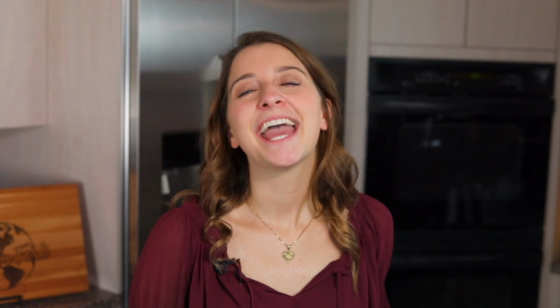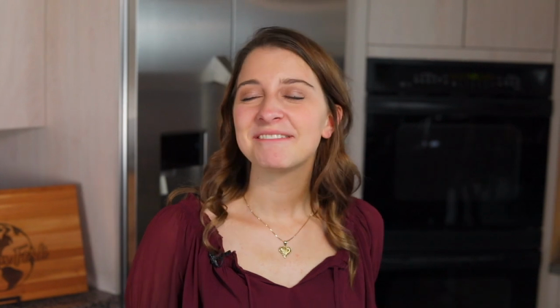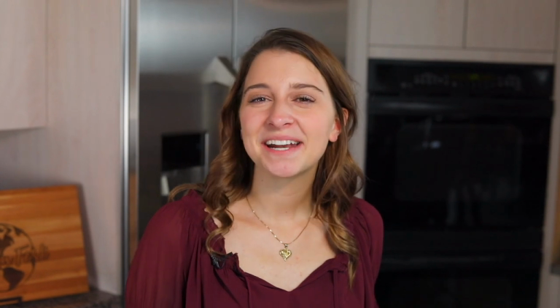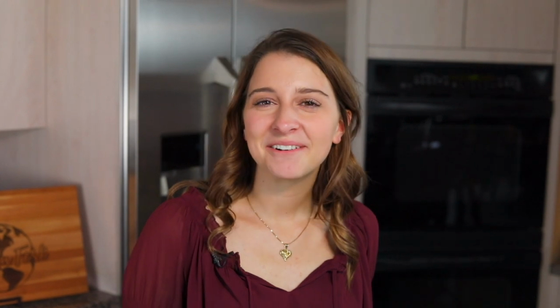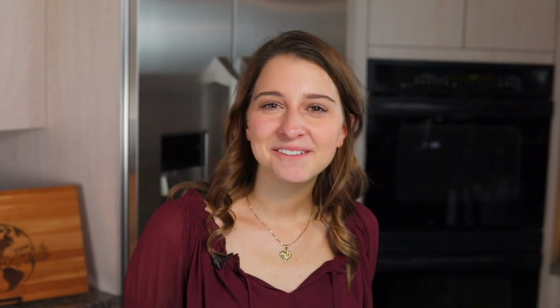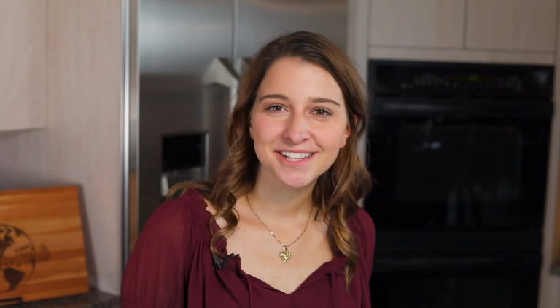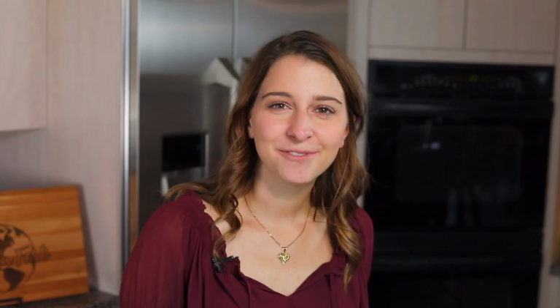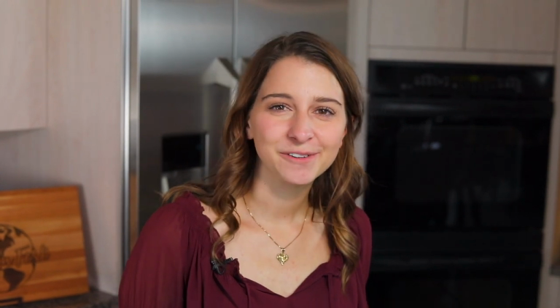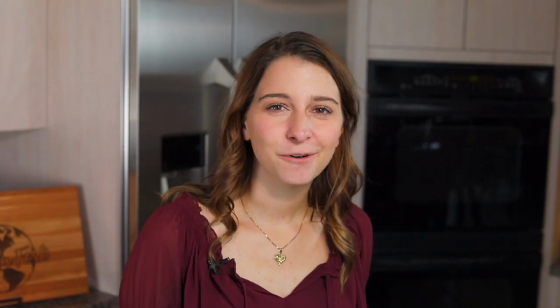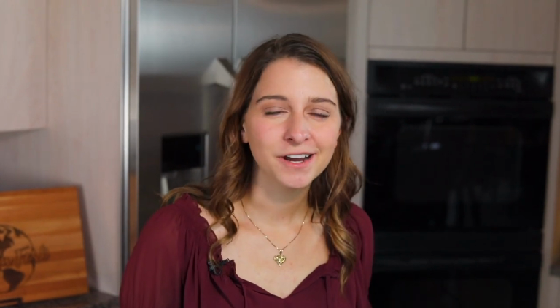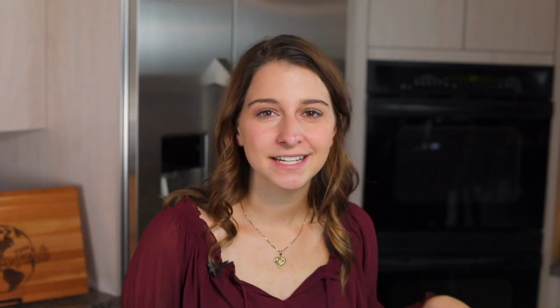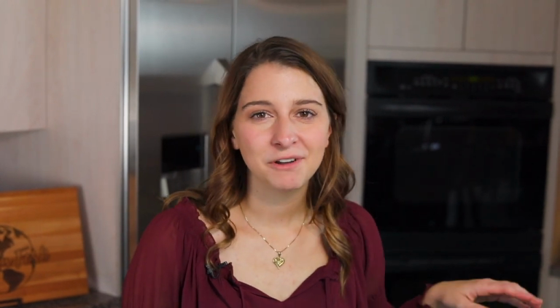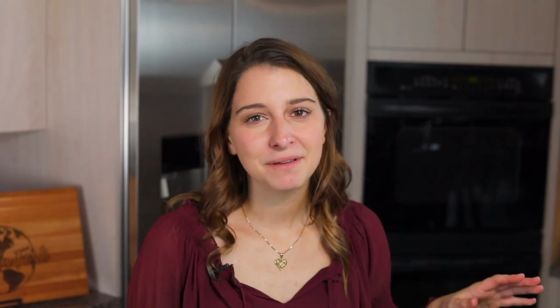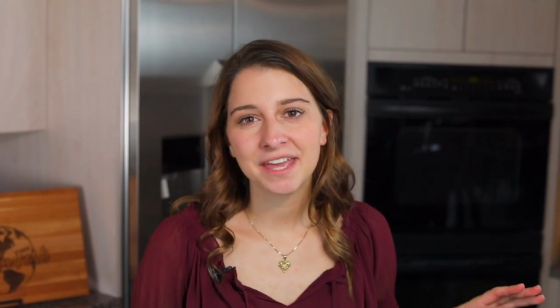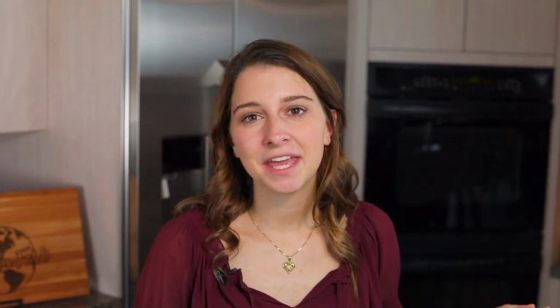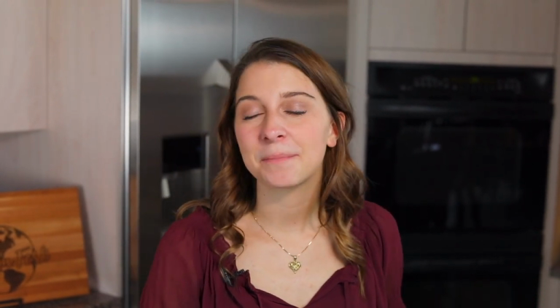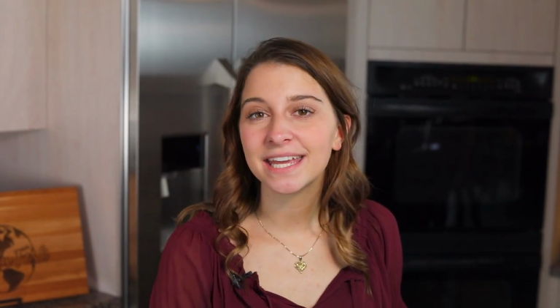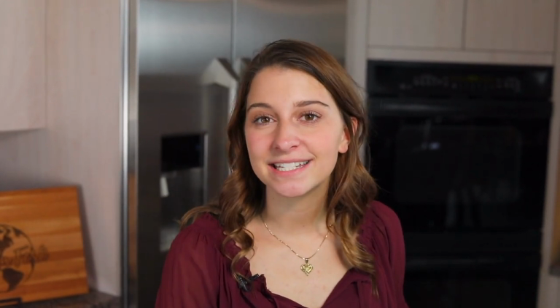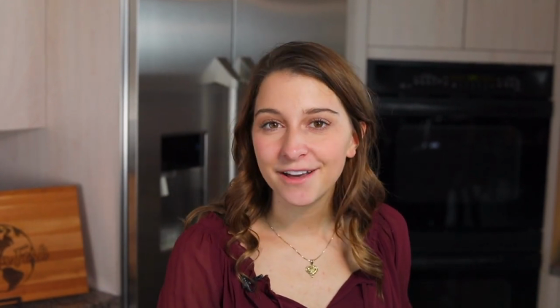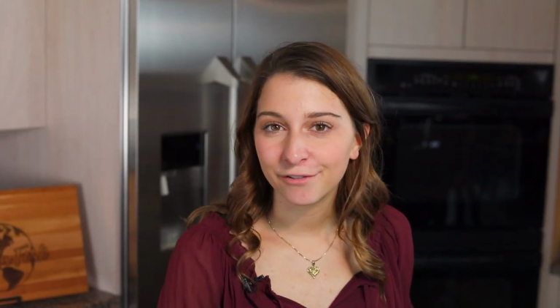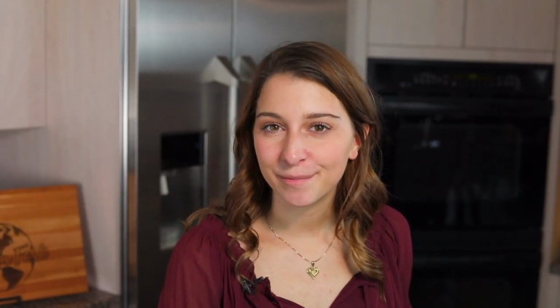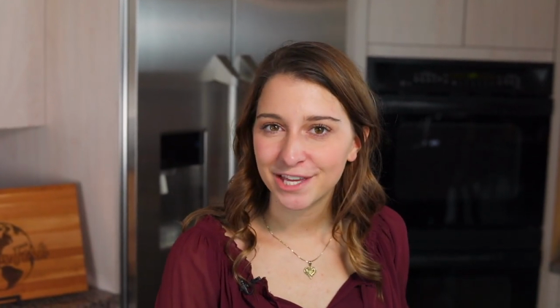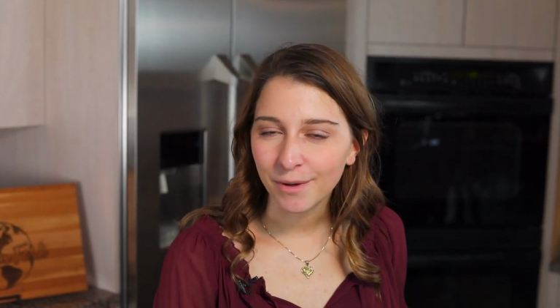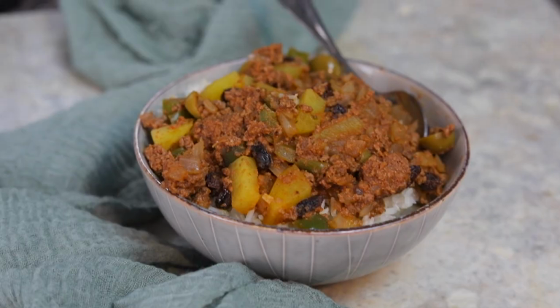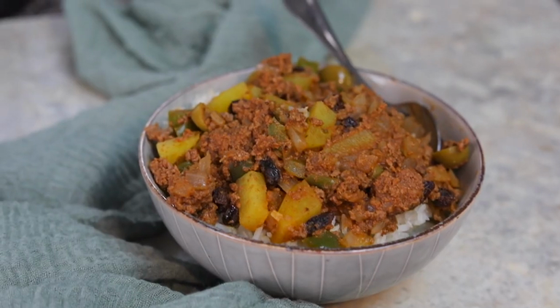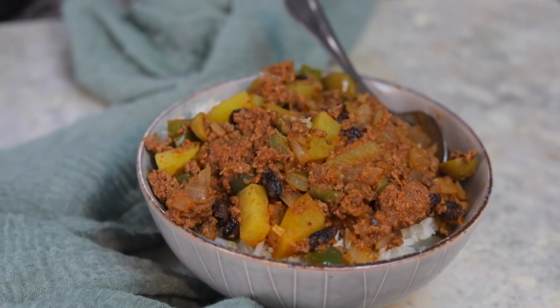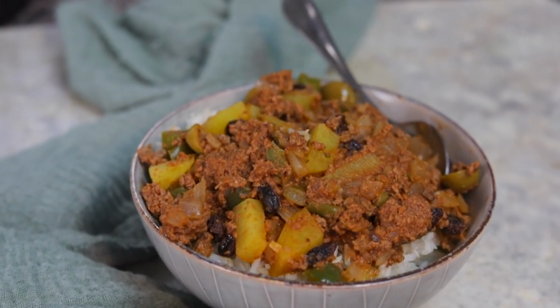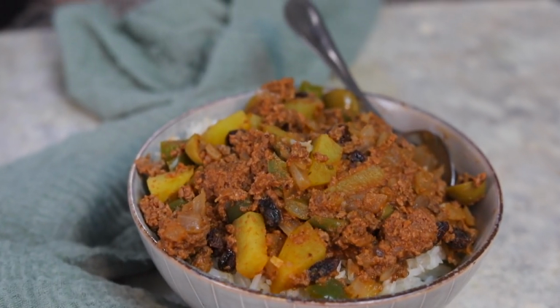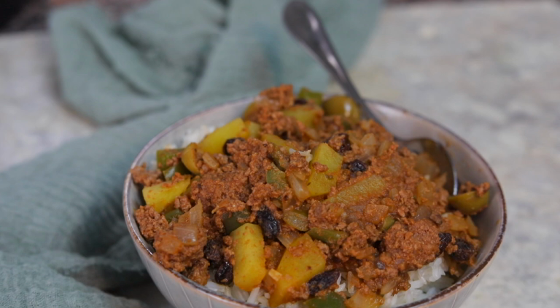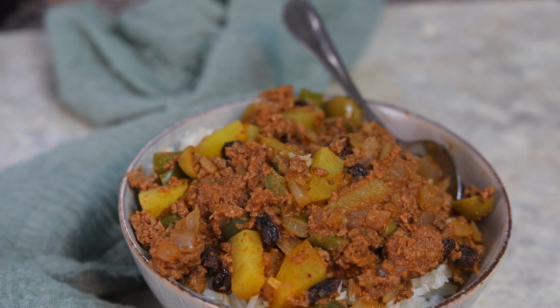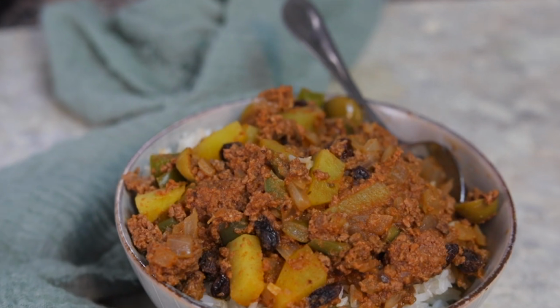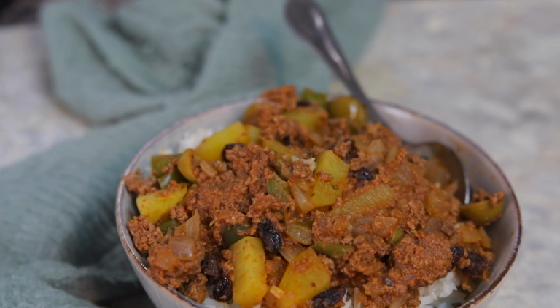Hey everybody, welcome to The Foreign Fork. Today we're going to be making picadillo from Cuba and we're going to be making it in the pressure cooker.